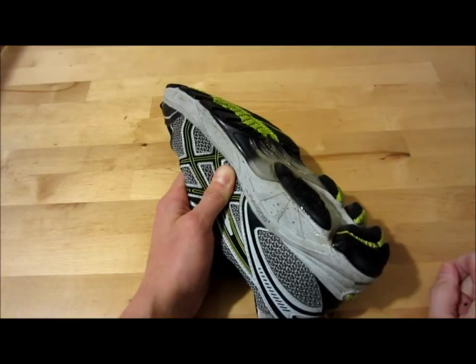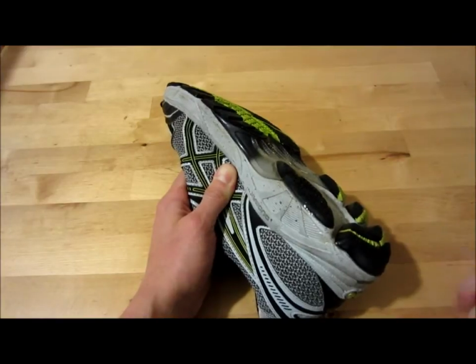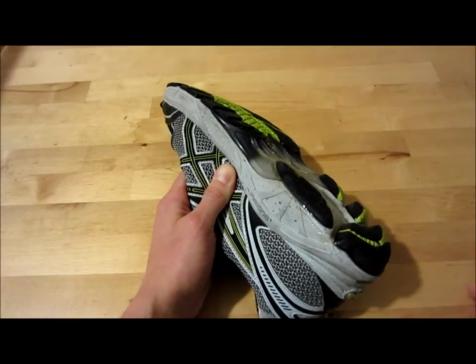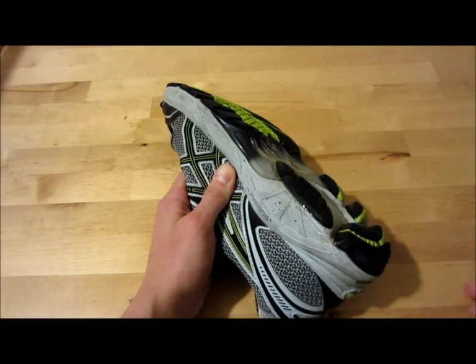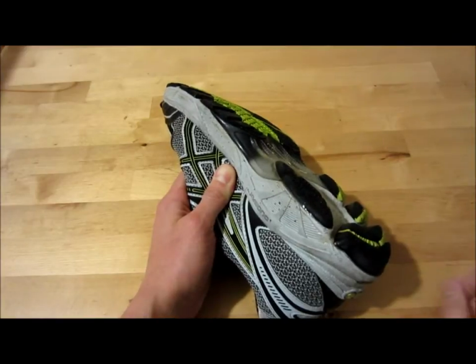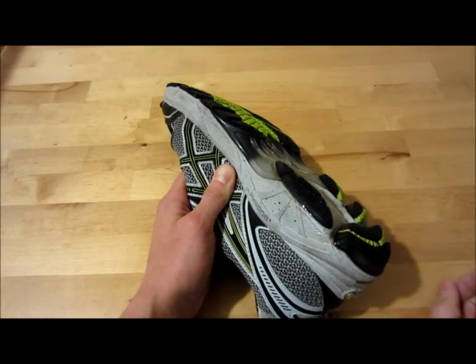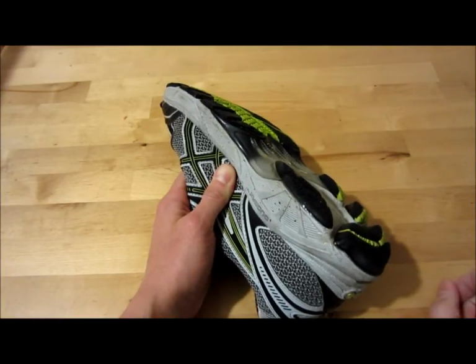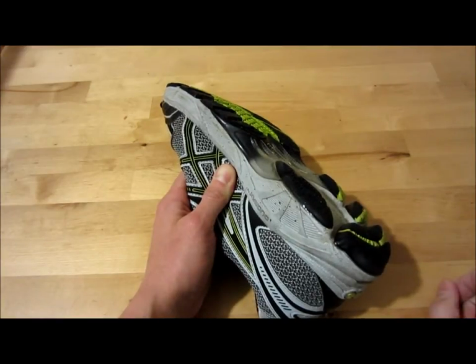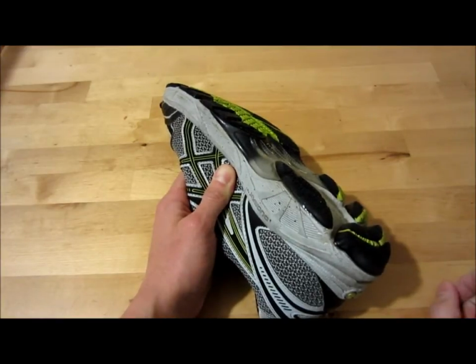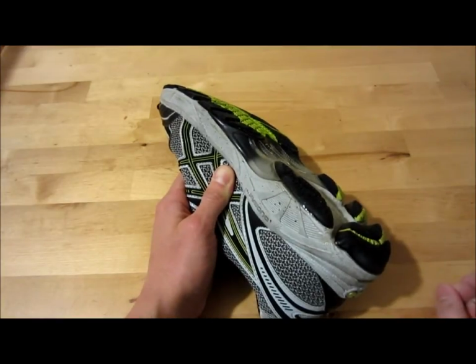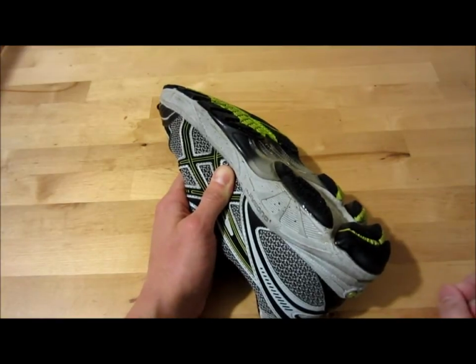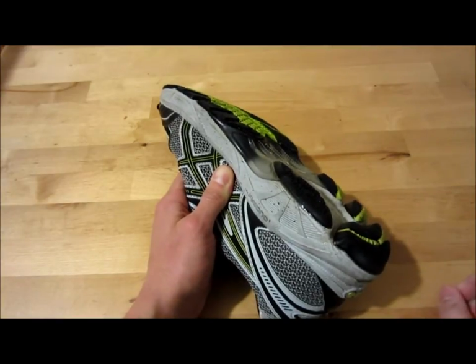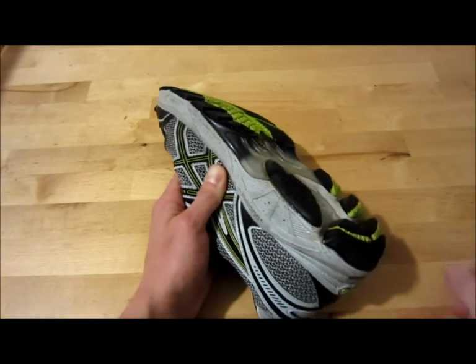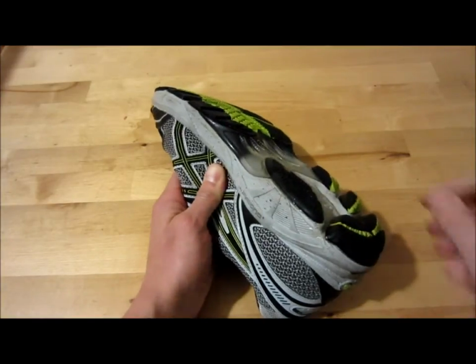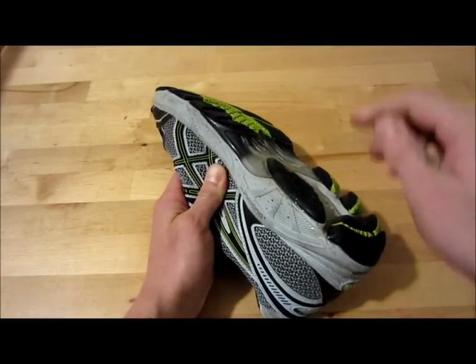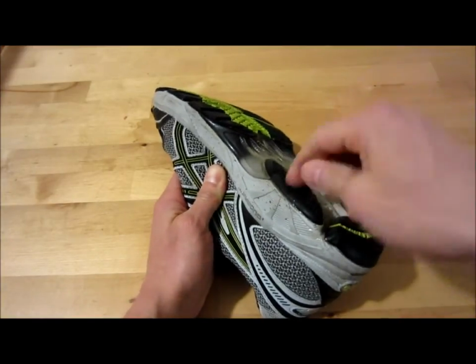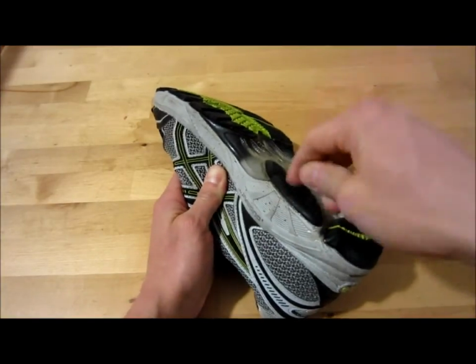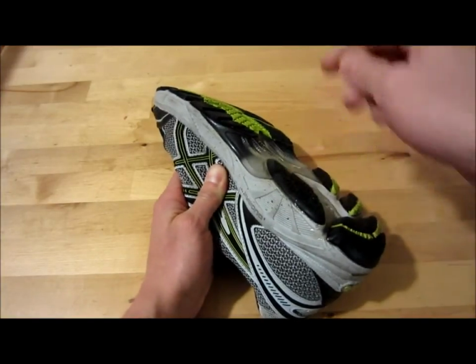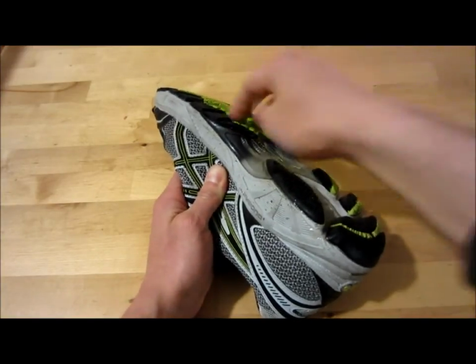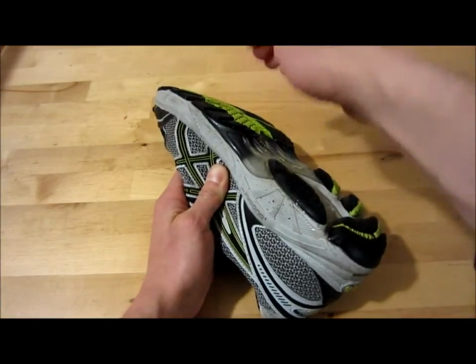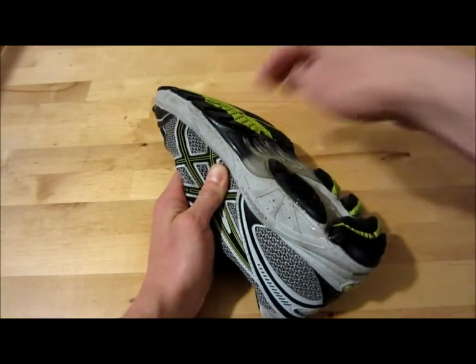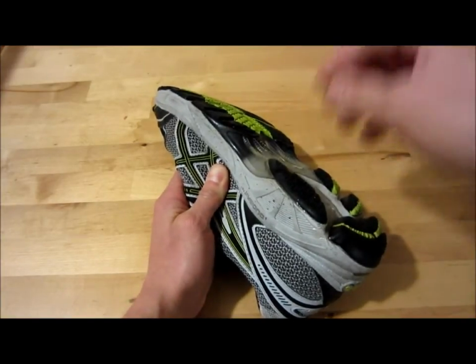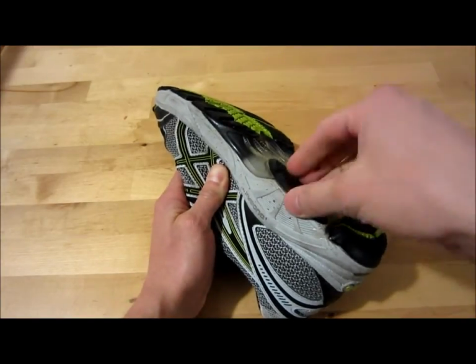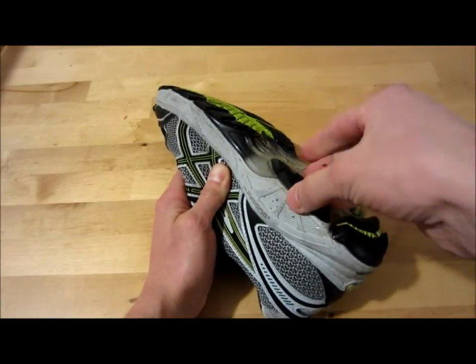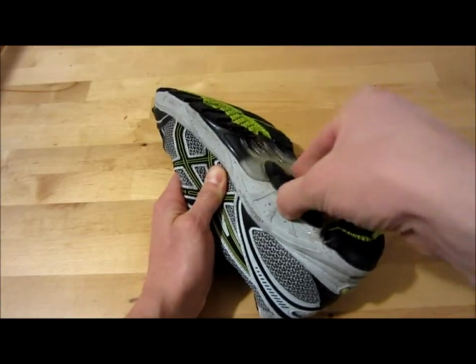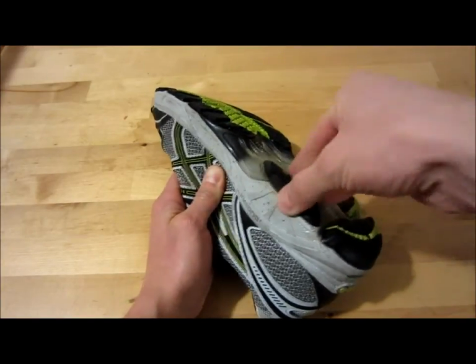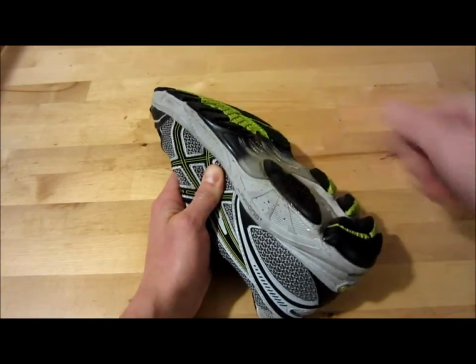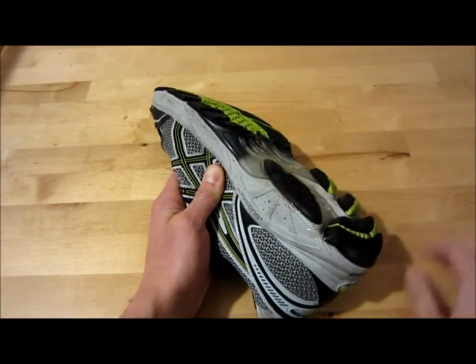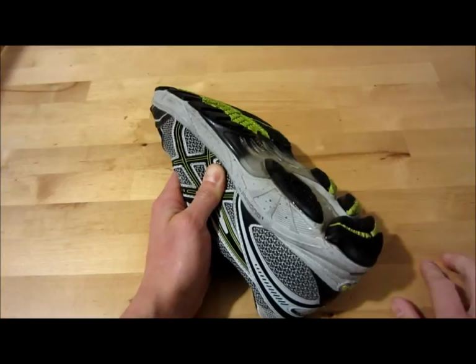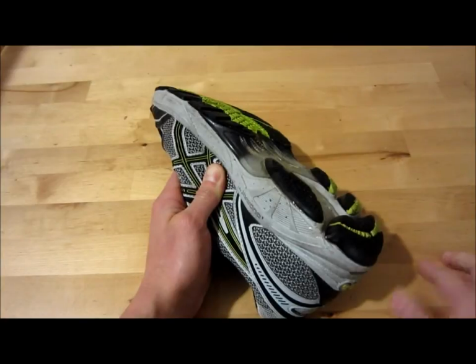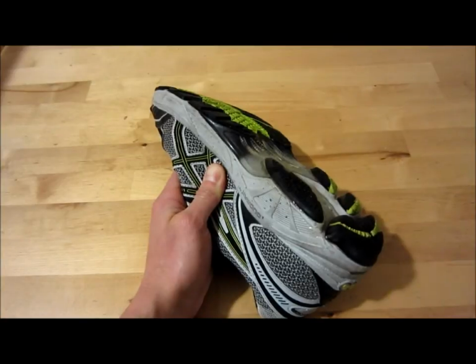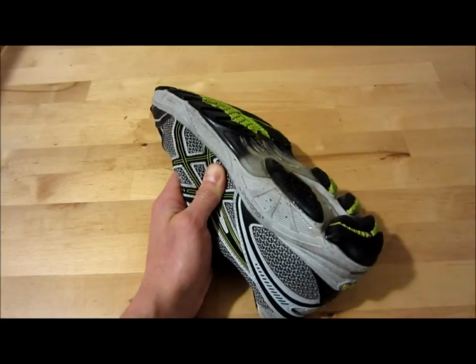So the 5-Minute Epoxy works great for fixing the rubber sole of your shoe.